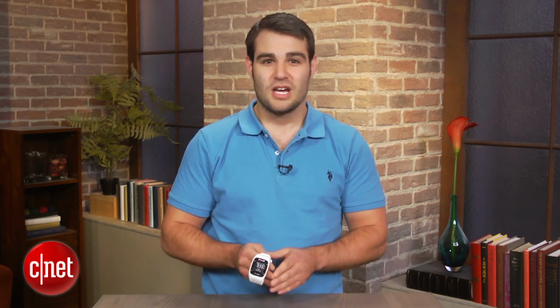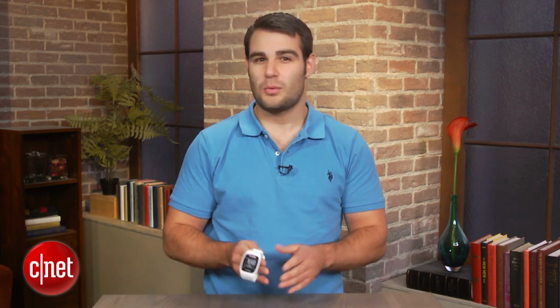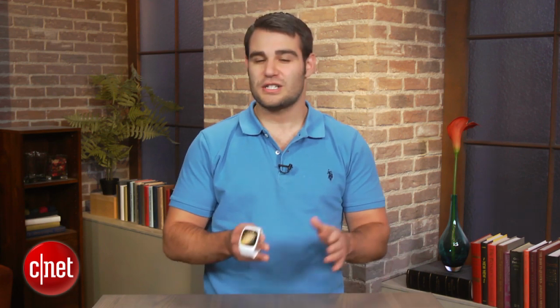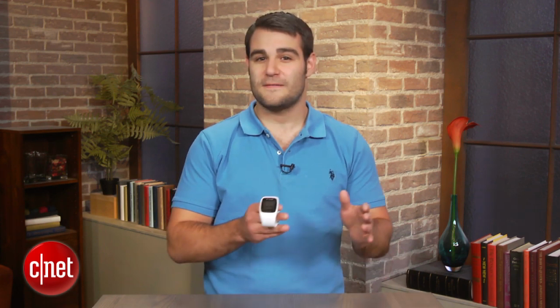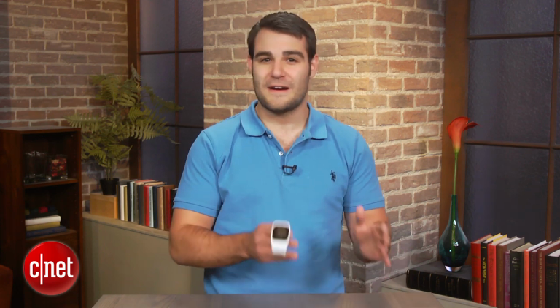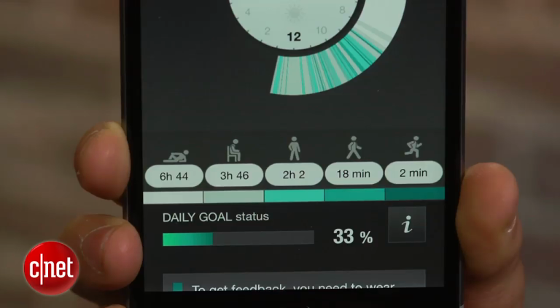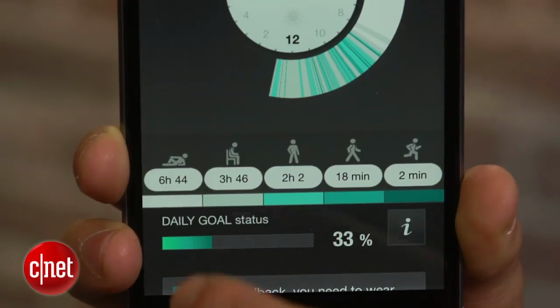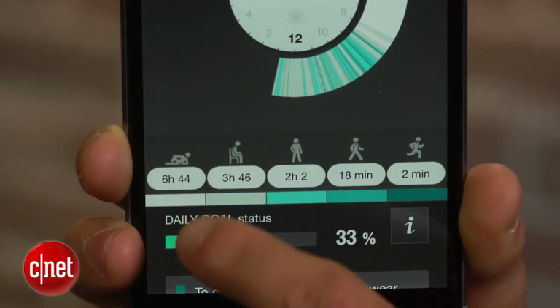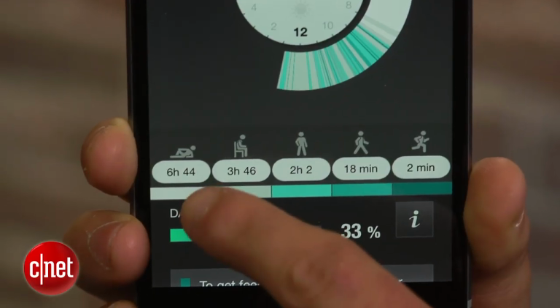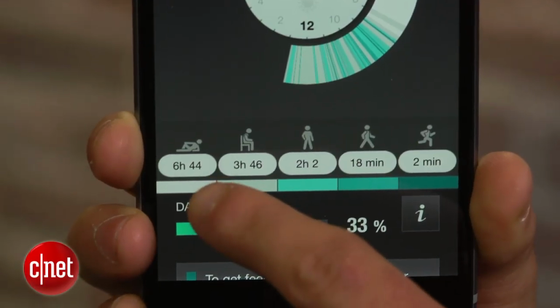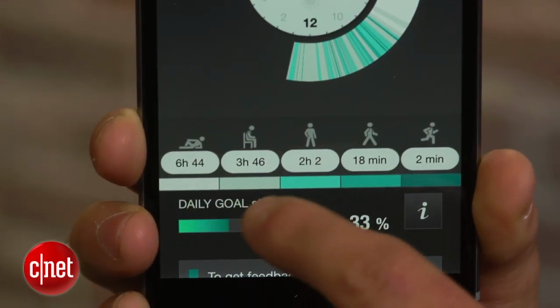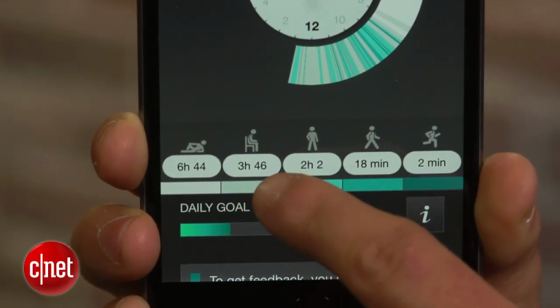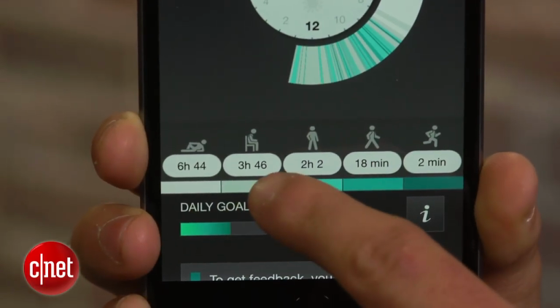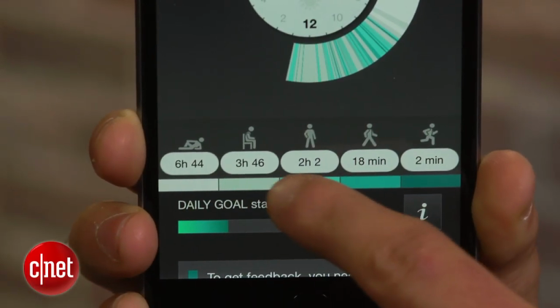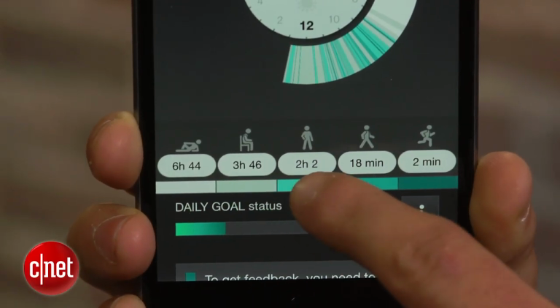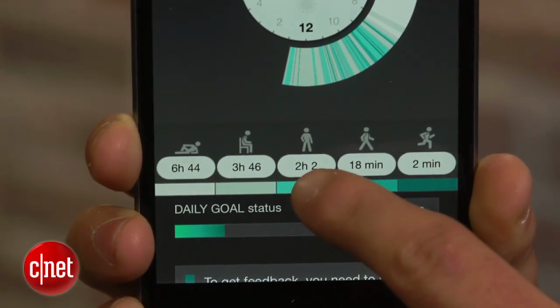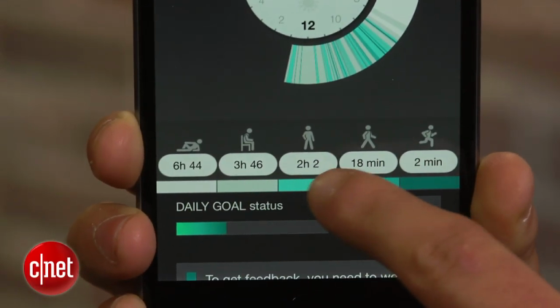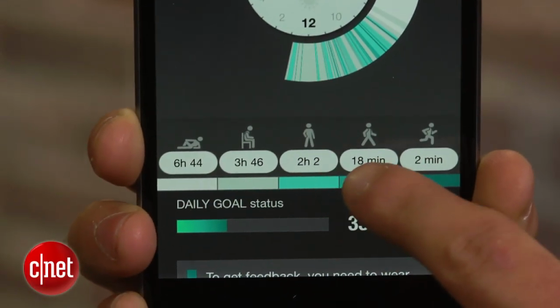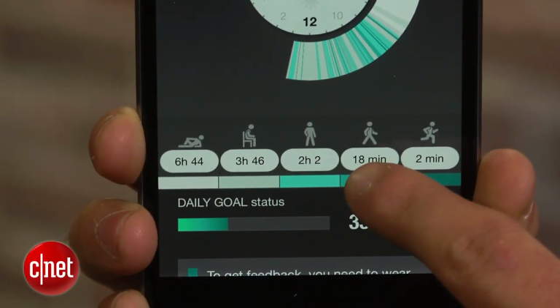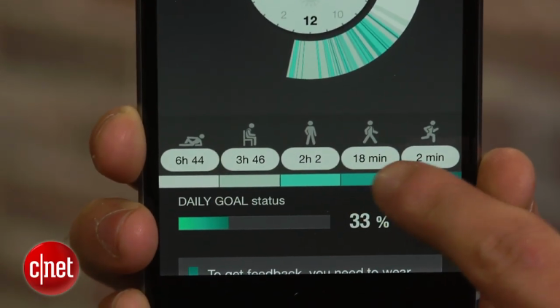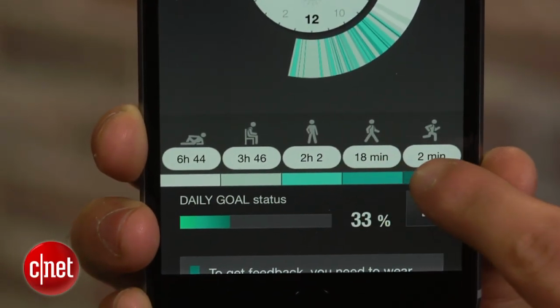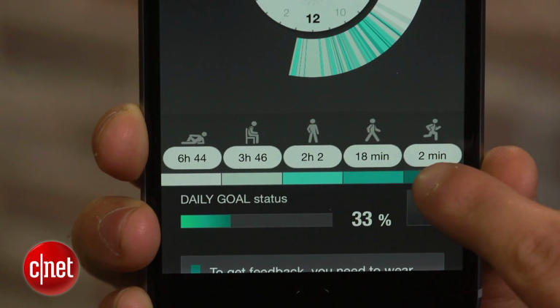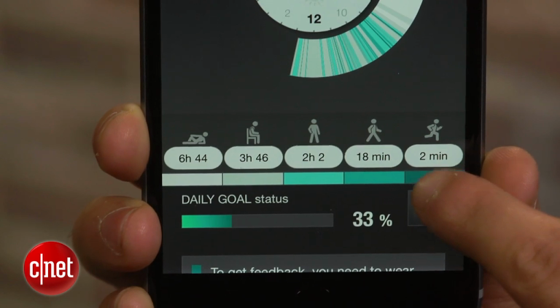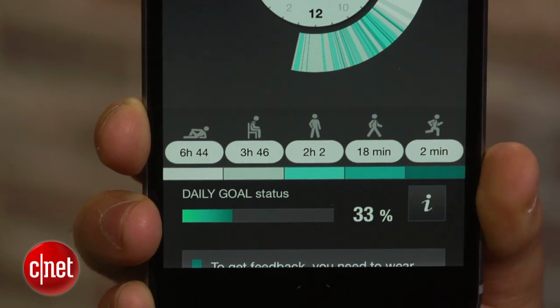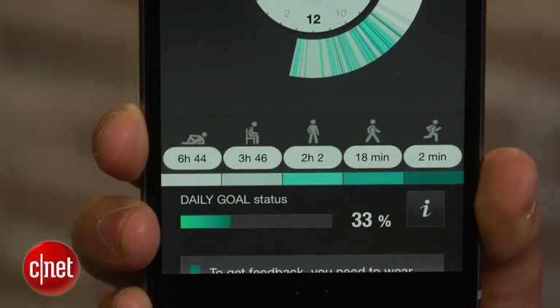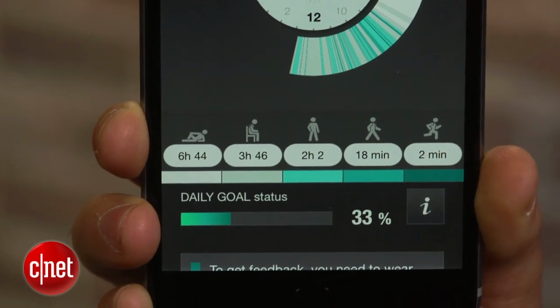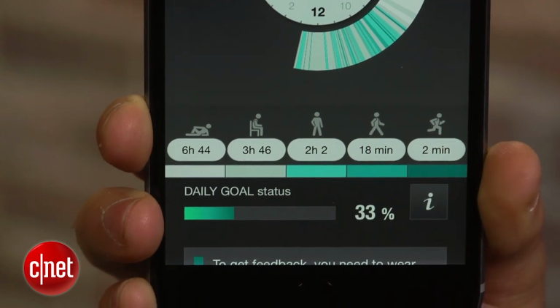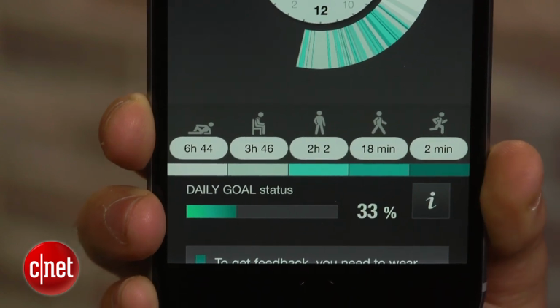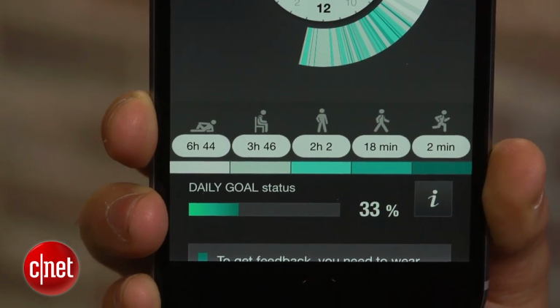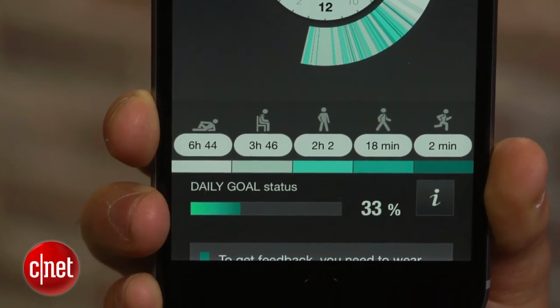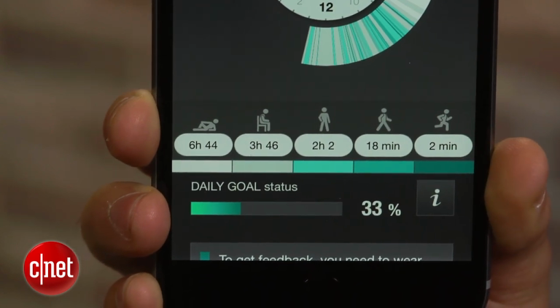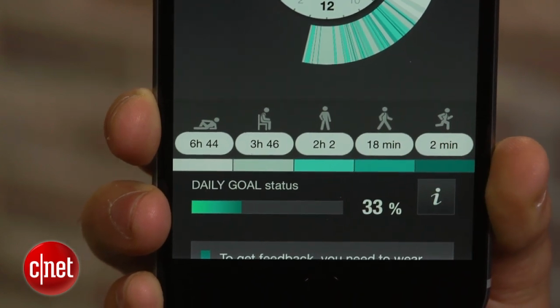The watch is very smart — it knows when it's being worn, when you're sitting, standing, walking, jogging, or resting.